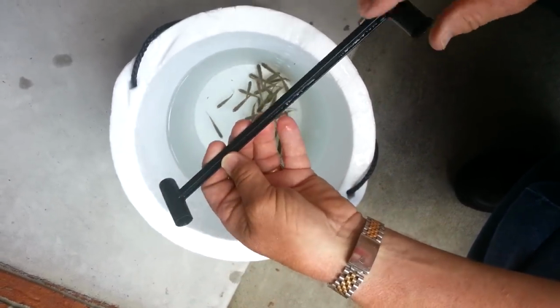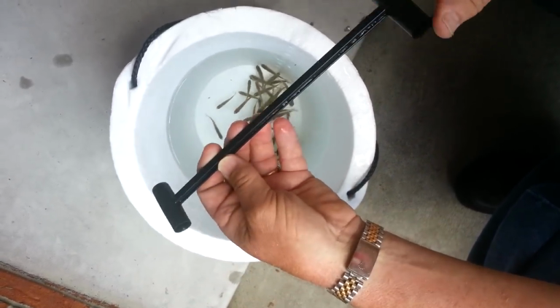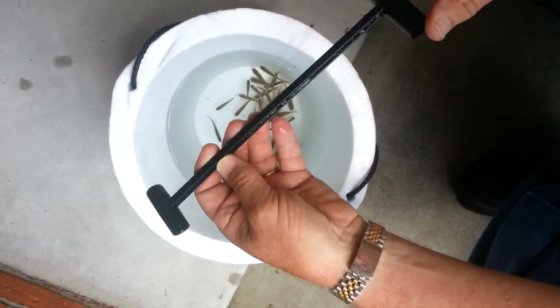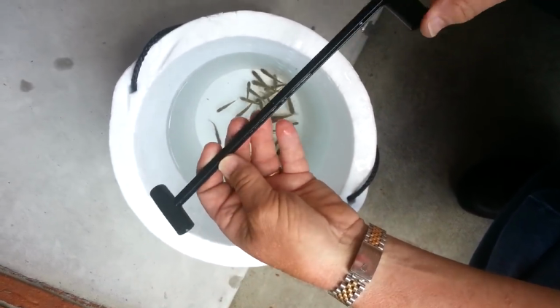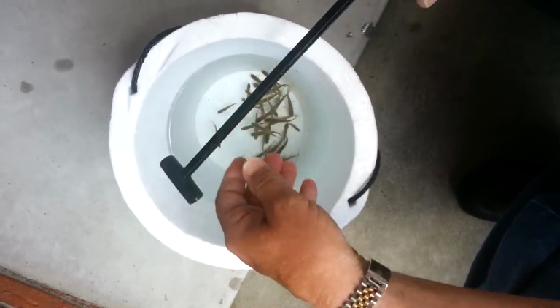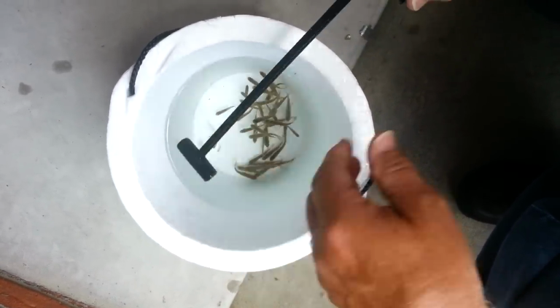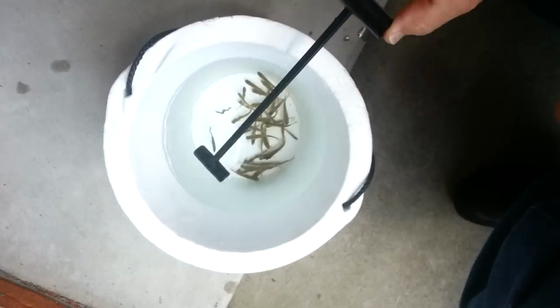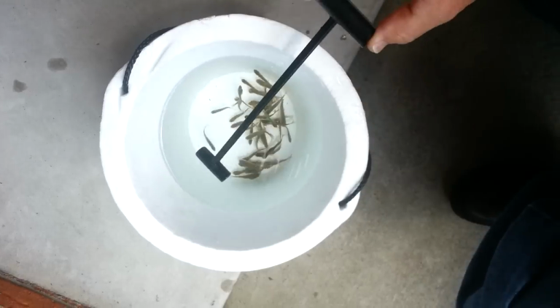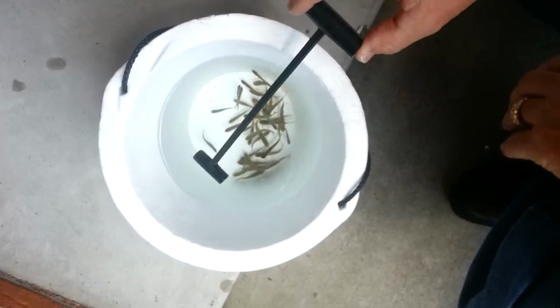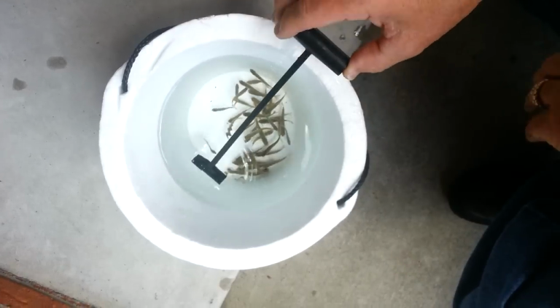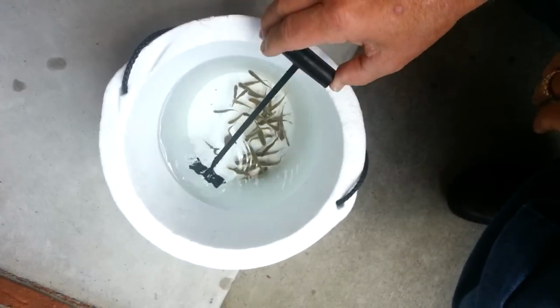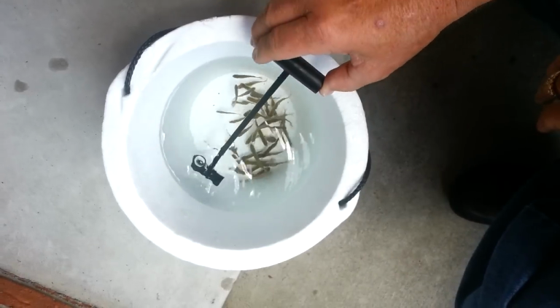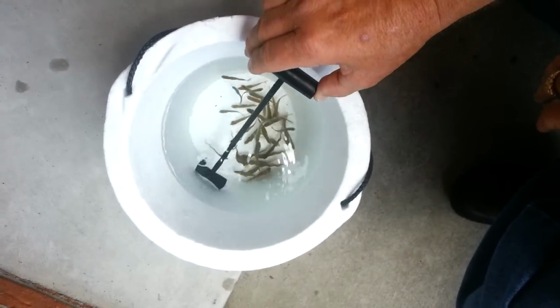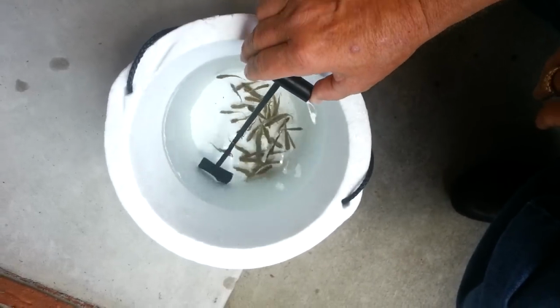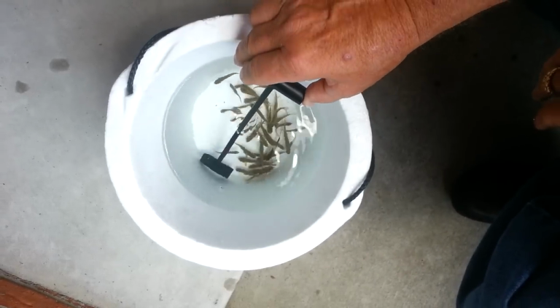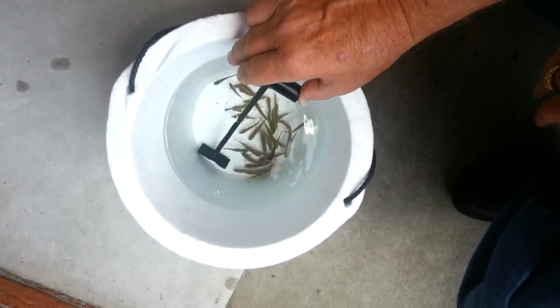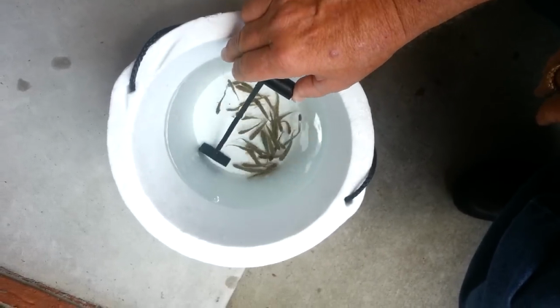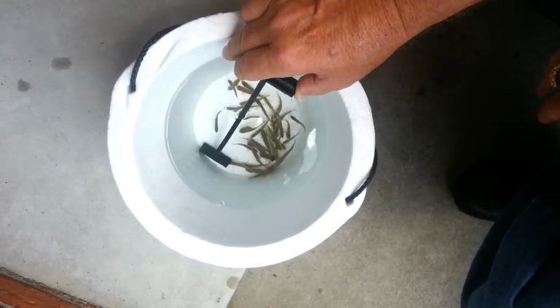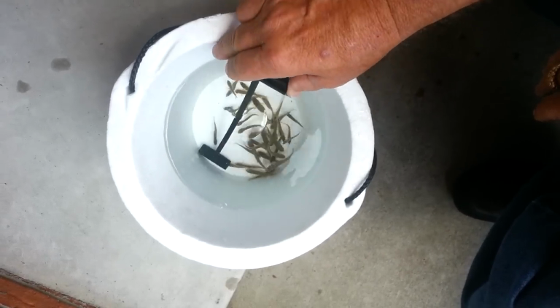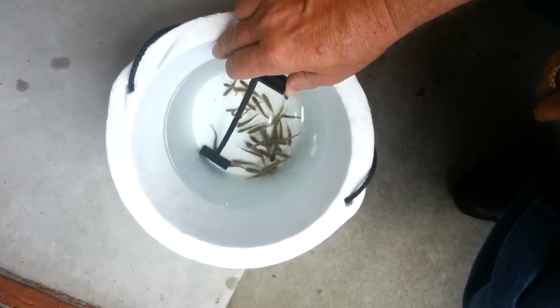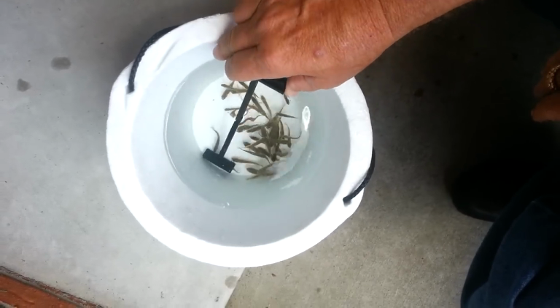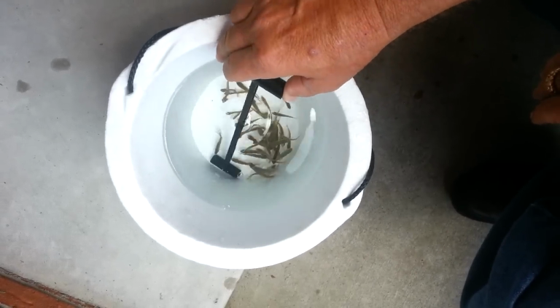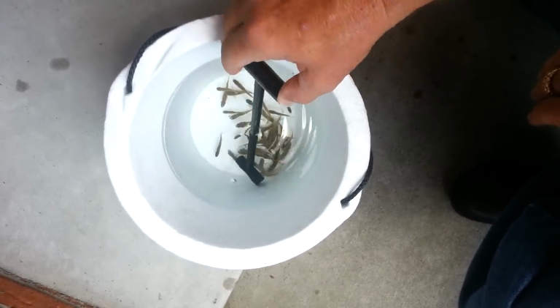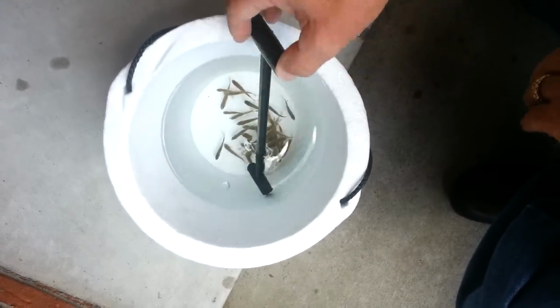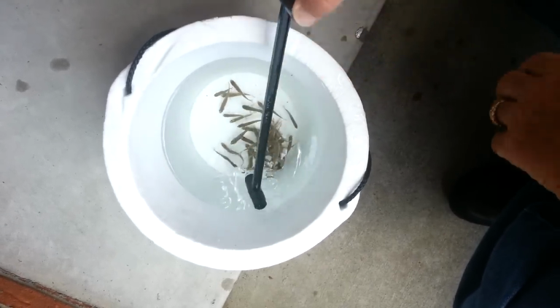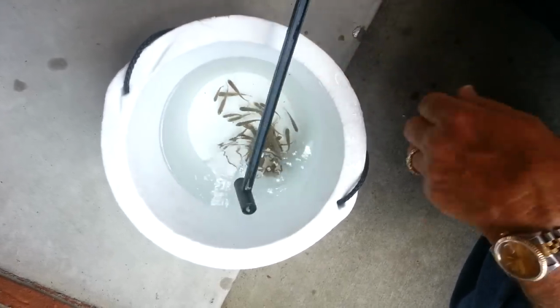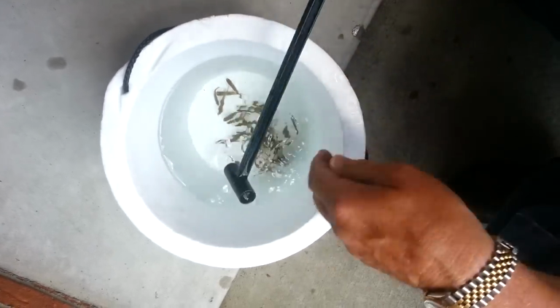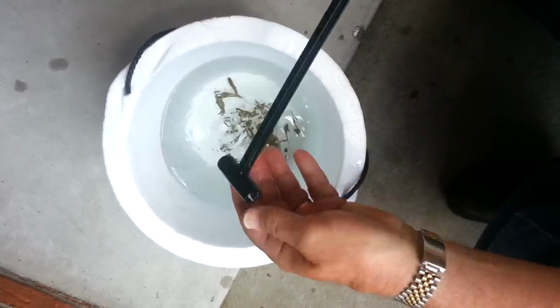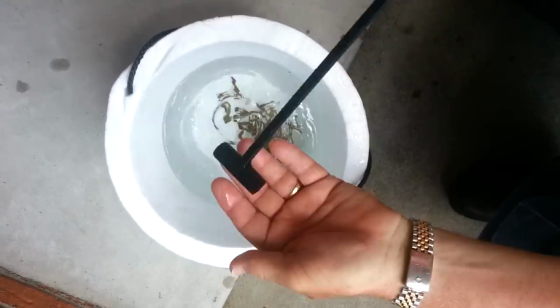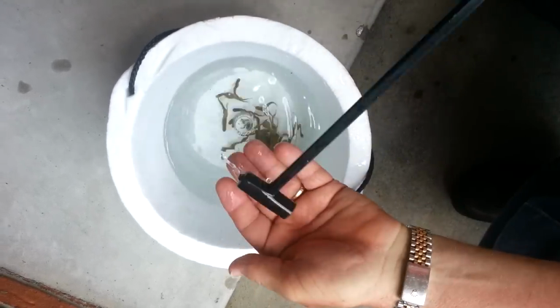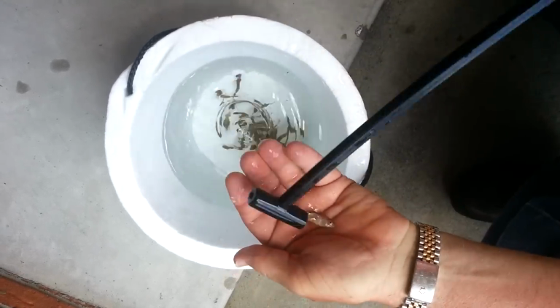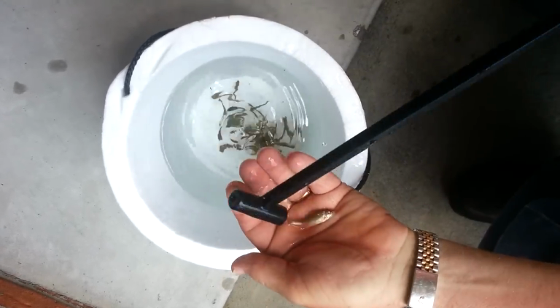Great for walleye fishermen, crappie fishermen, any kind of panfish. They just swim right in.